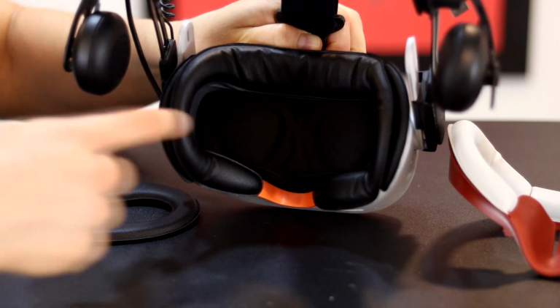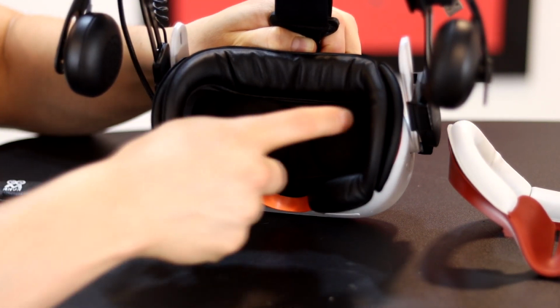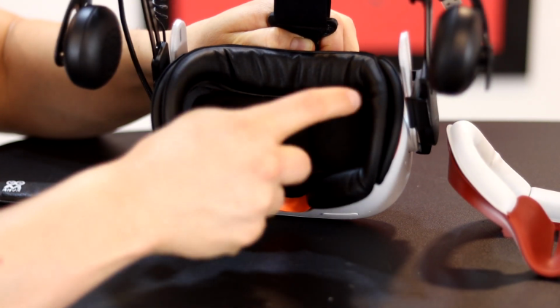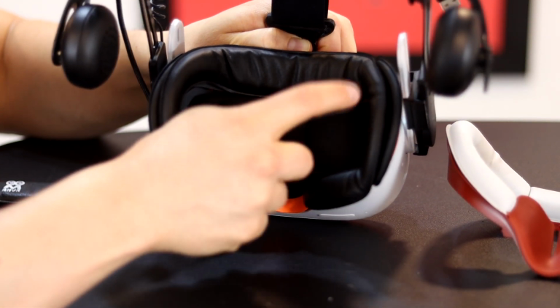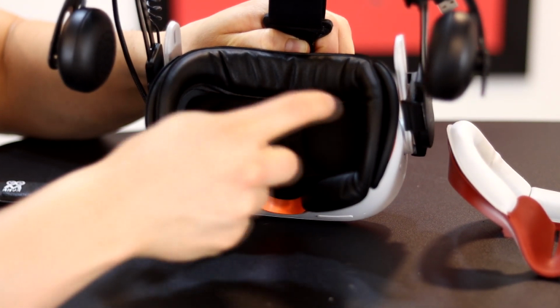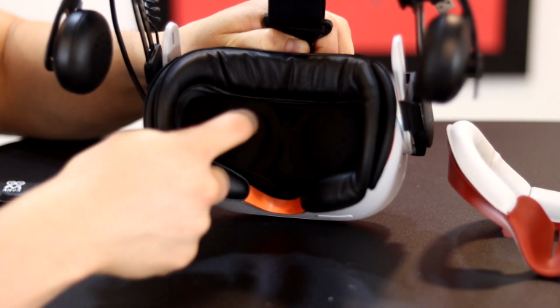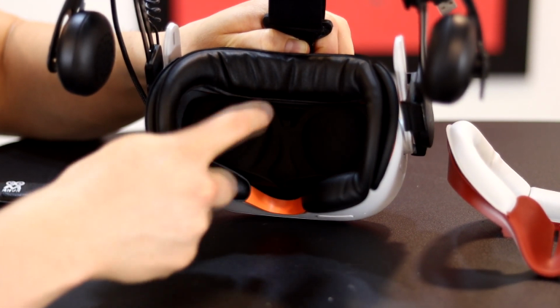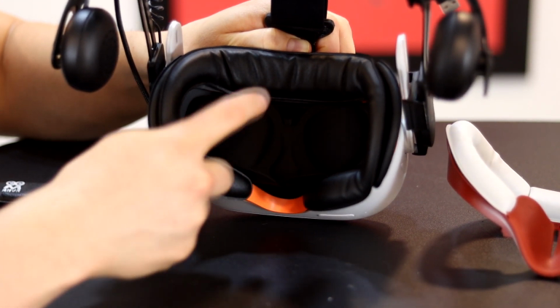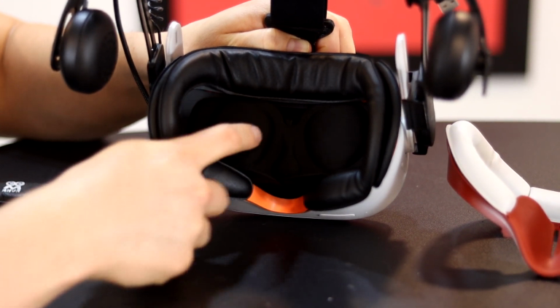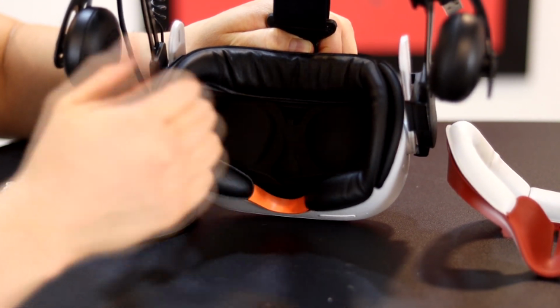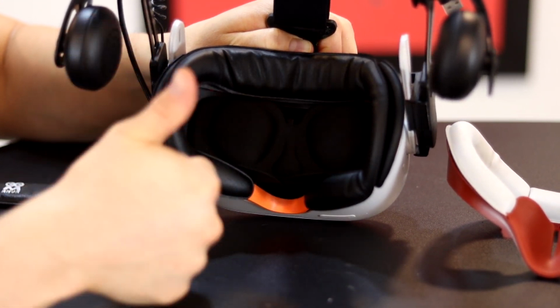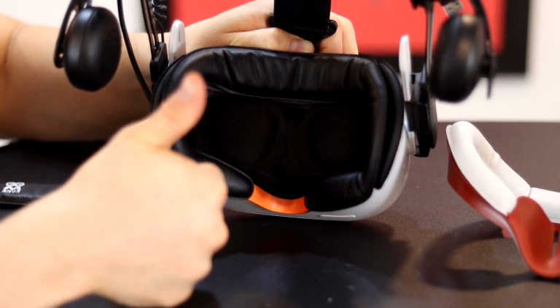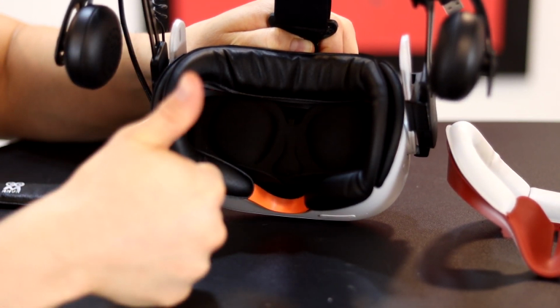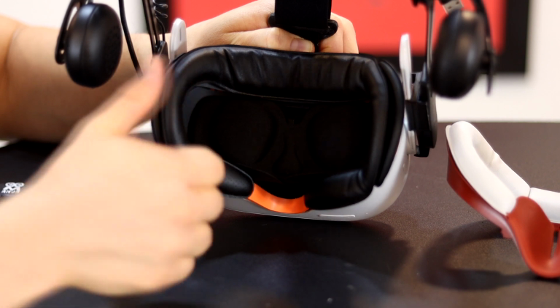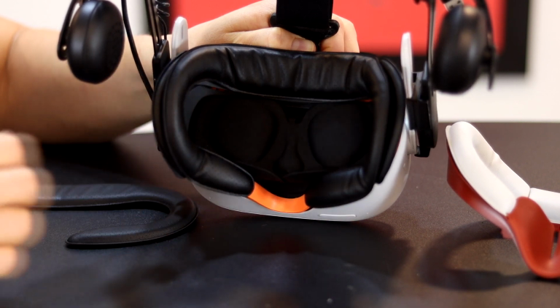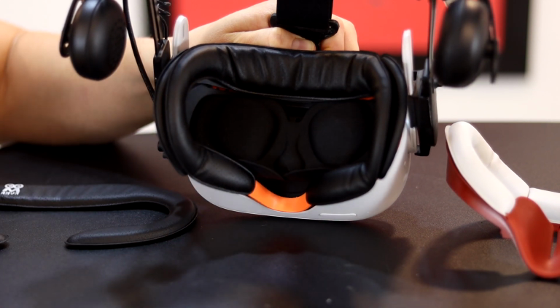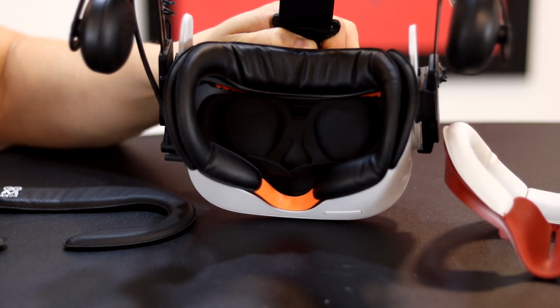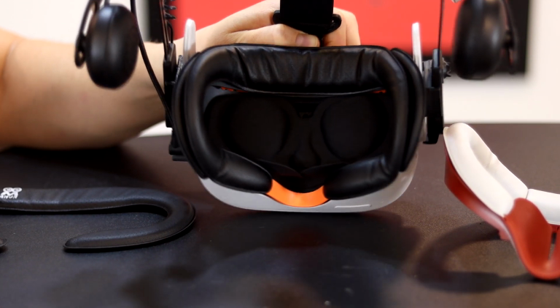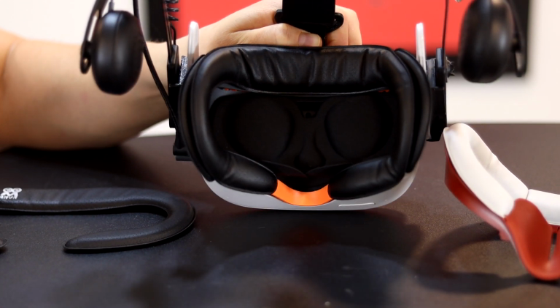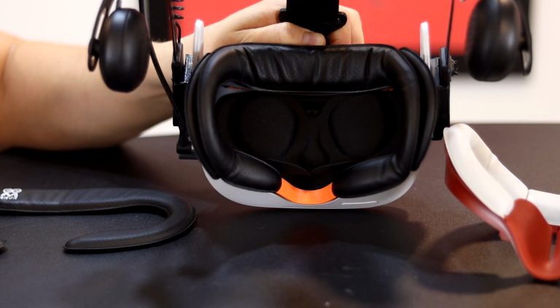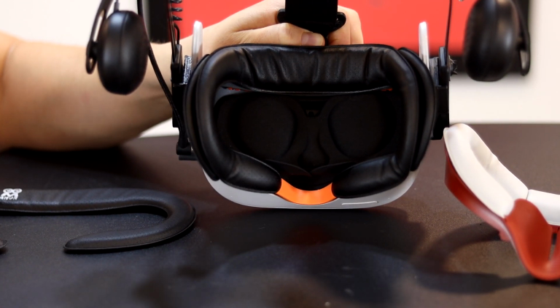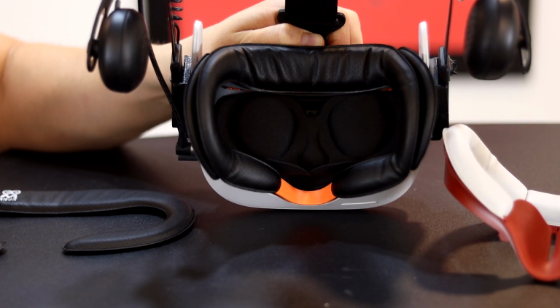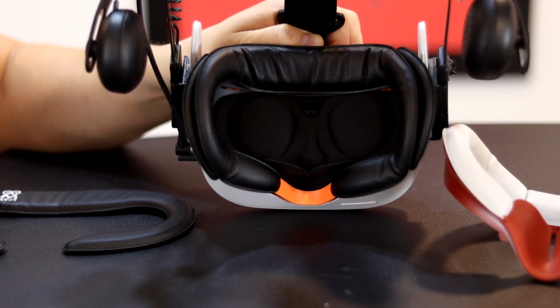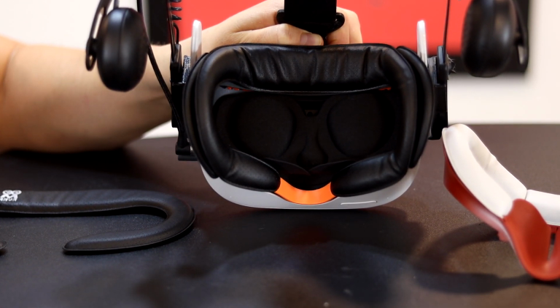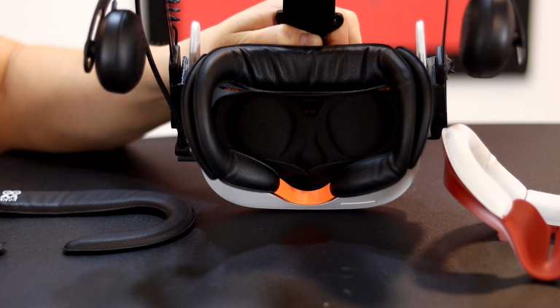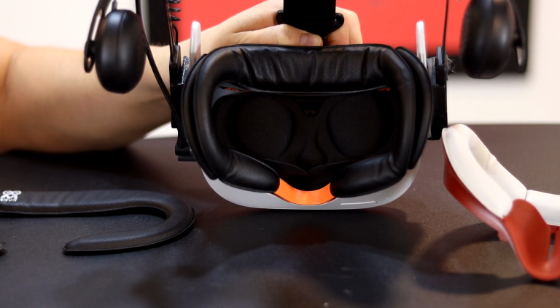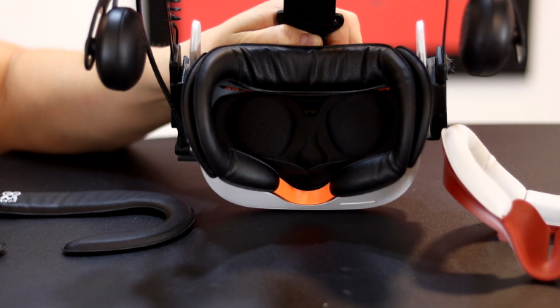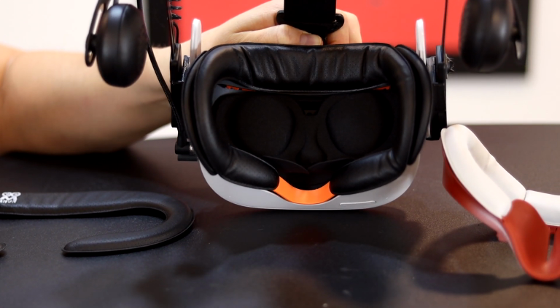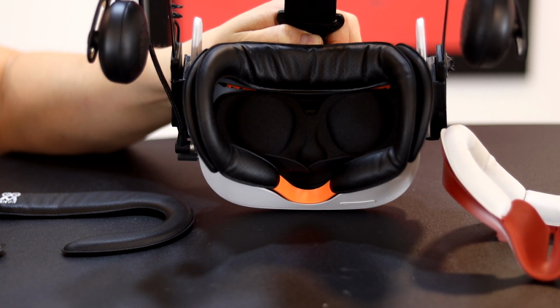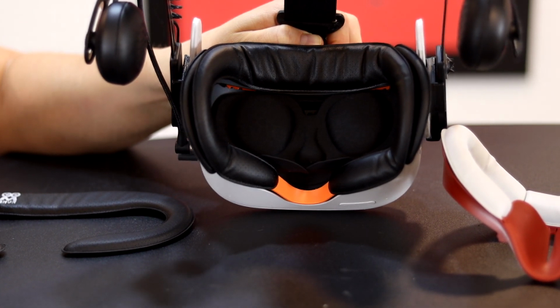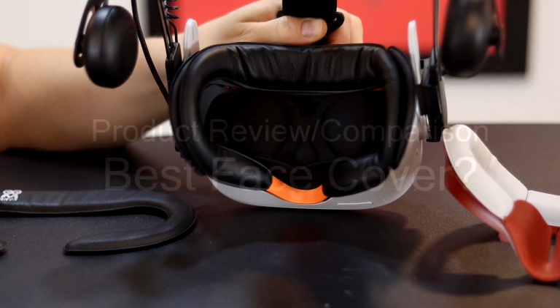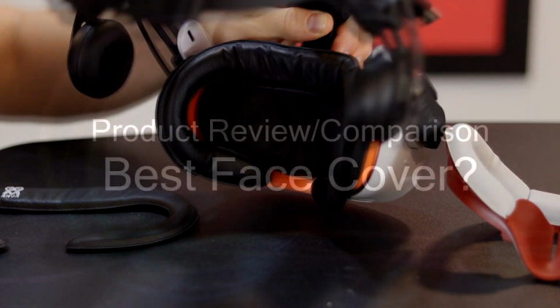That about covers the installation guide. Next, we will talk about if it's worth it and which face cover is best for you.